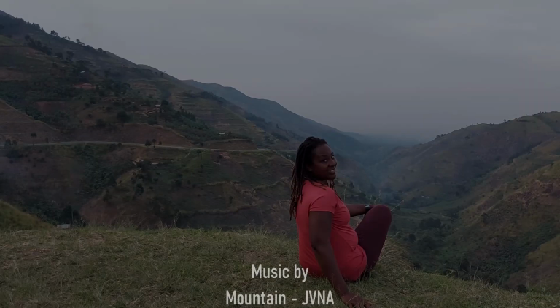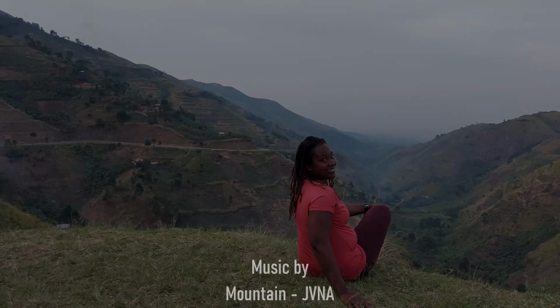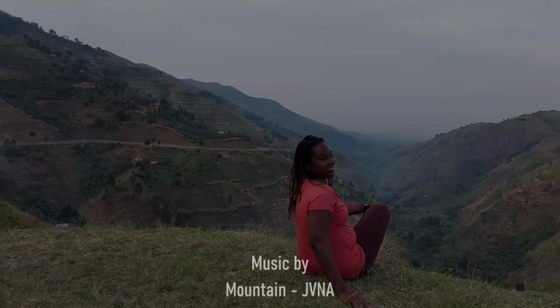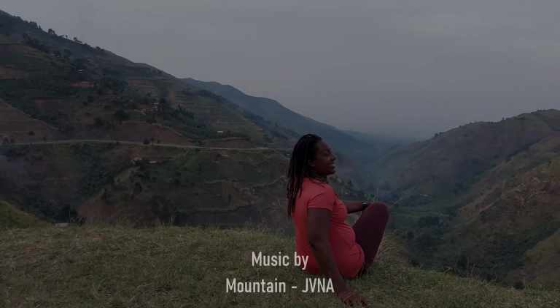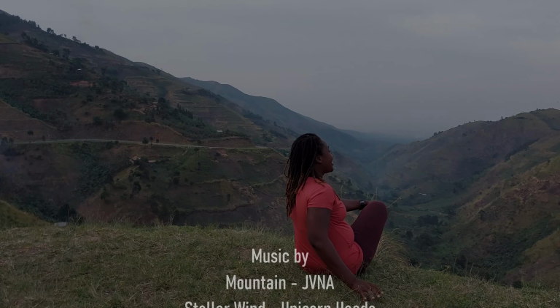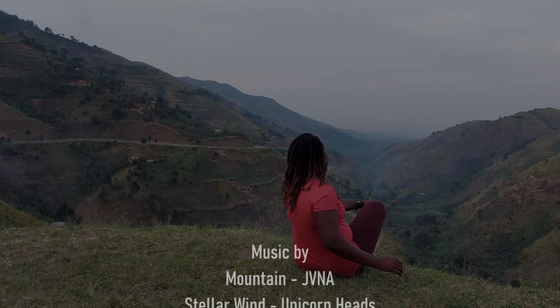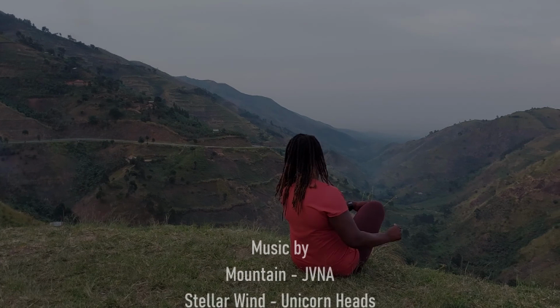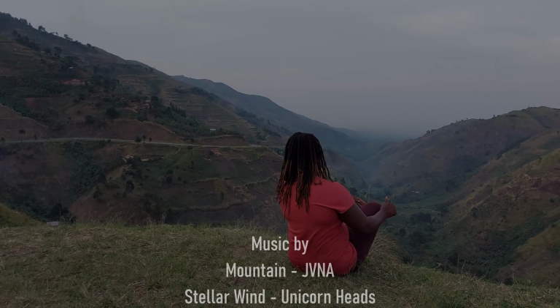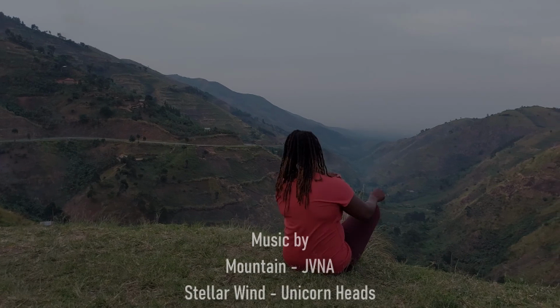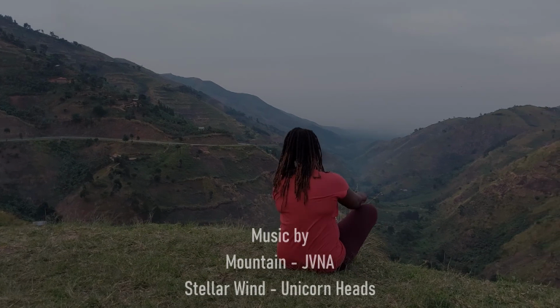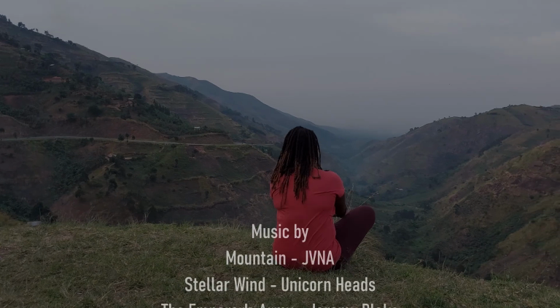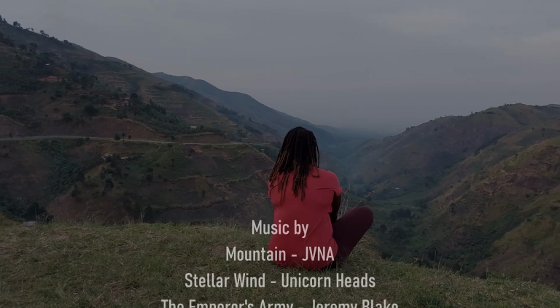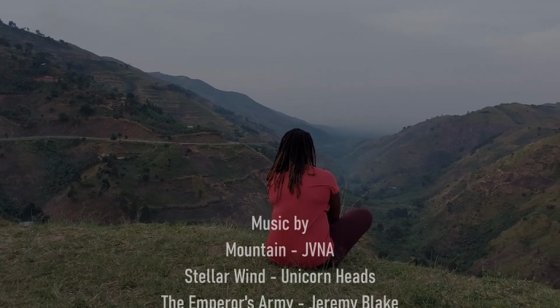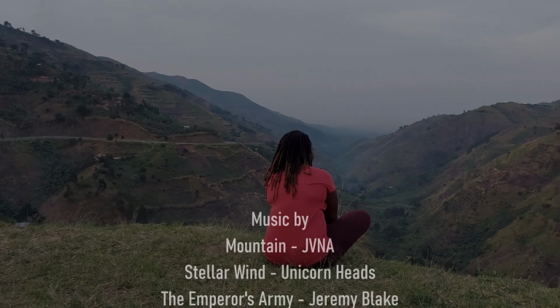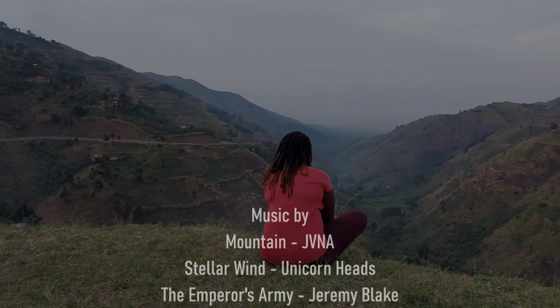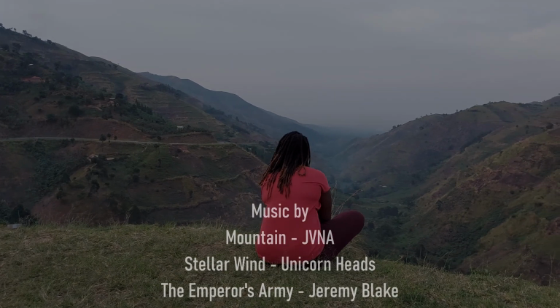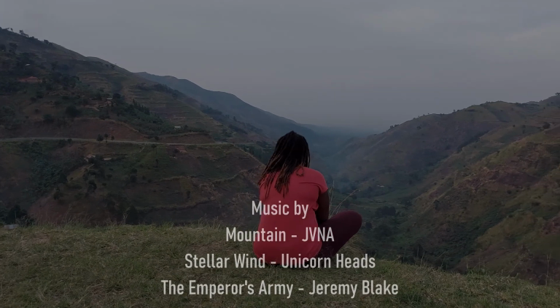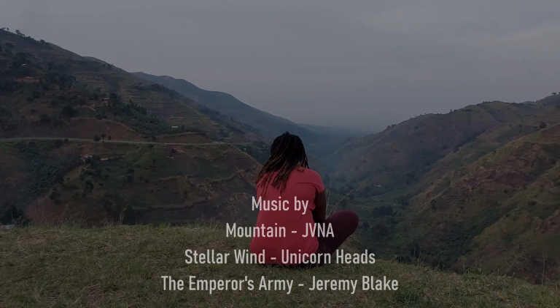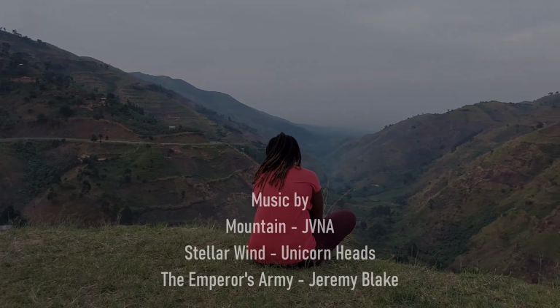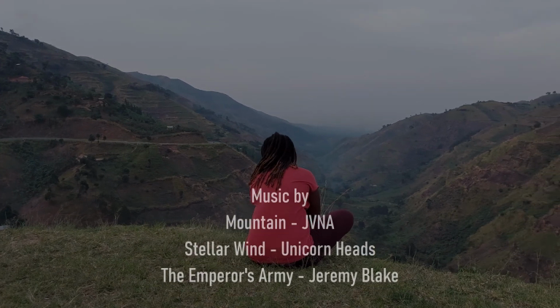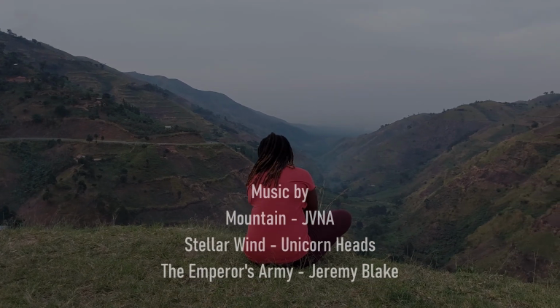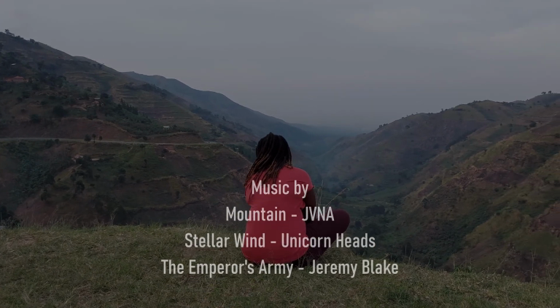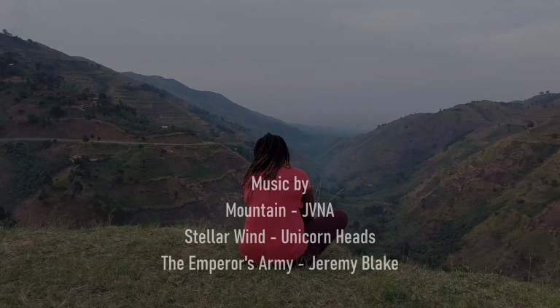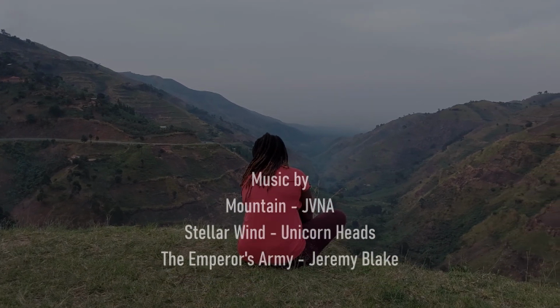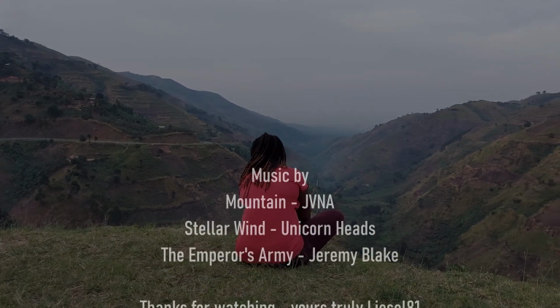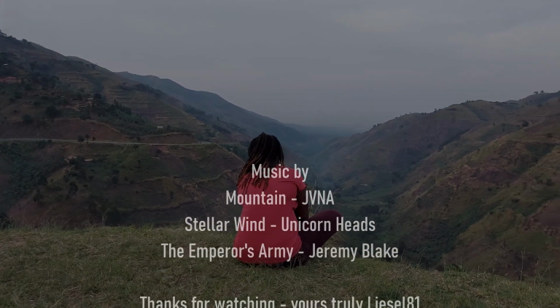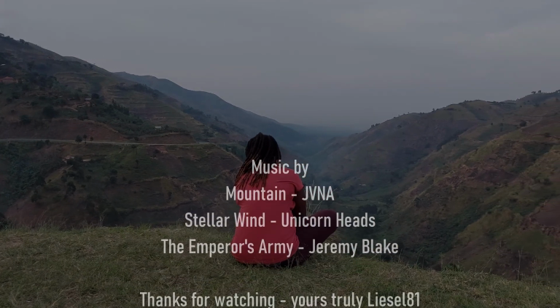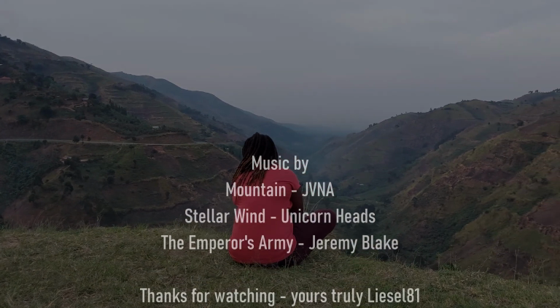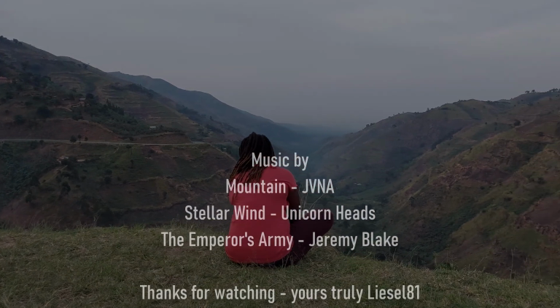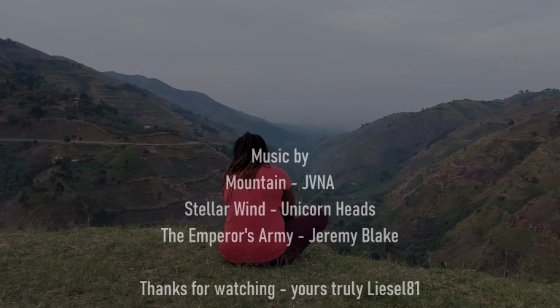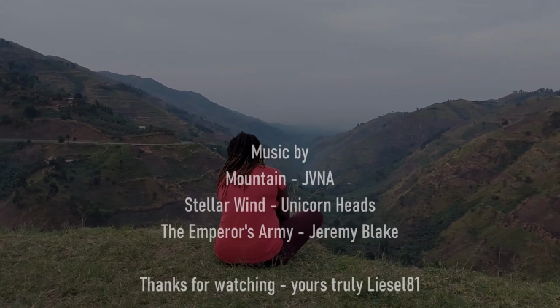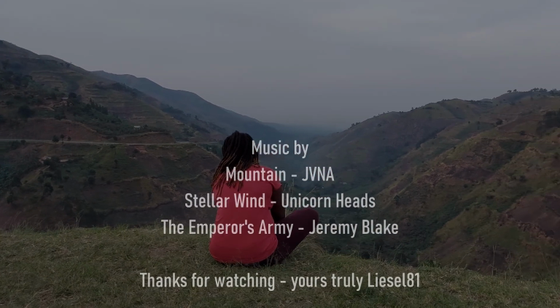I do hope you've enjoyed this episode. Thank you very much for watching. Yours truly, Liesl81.